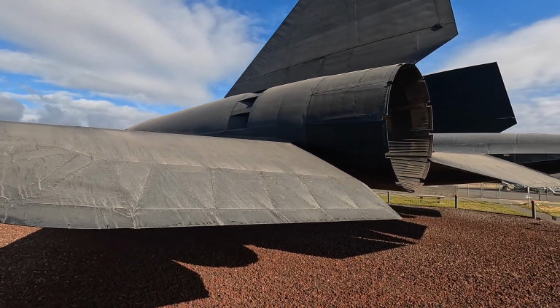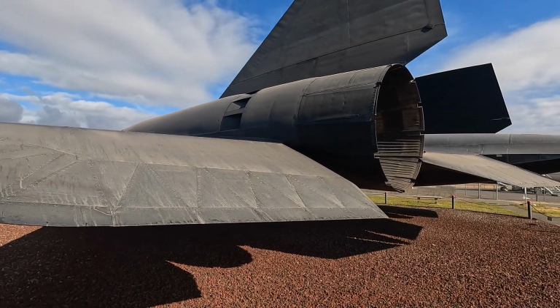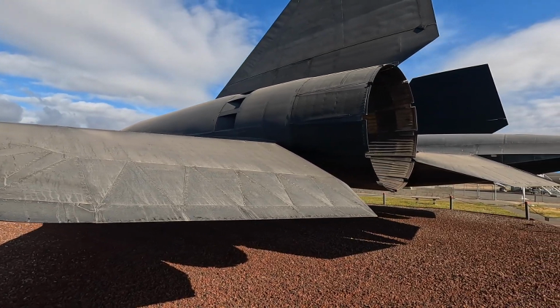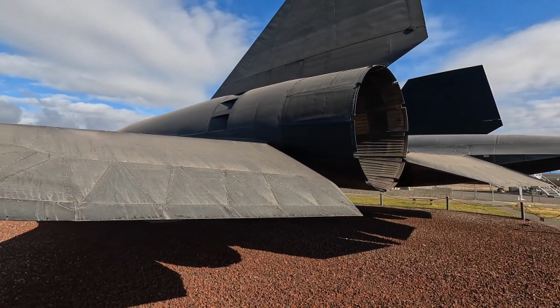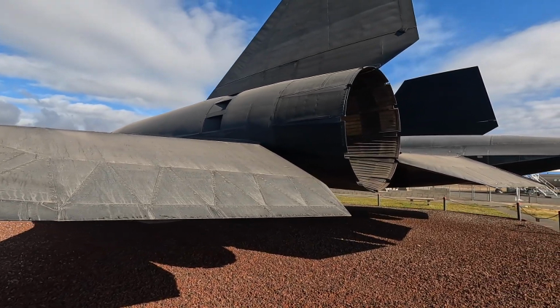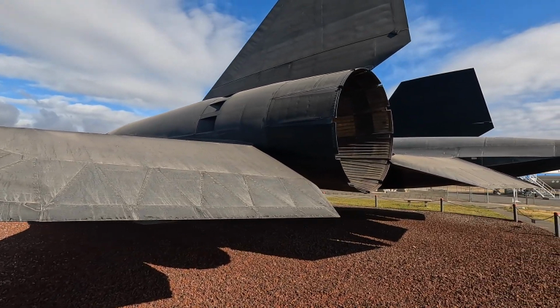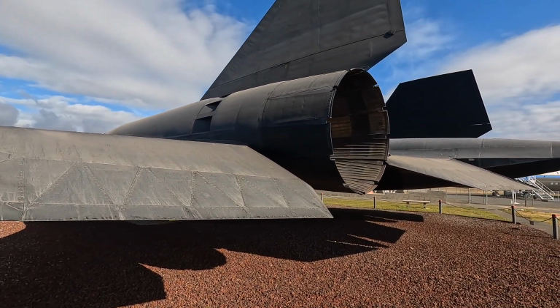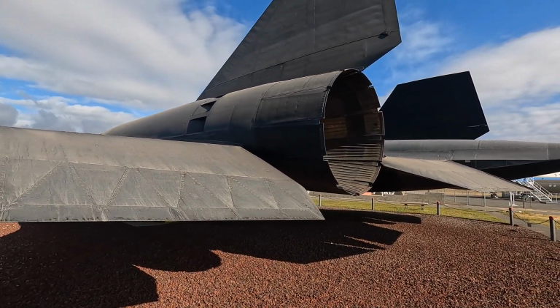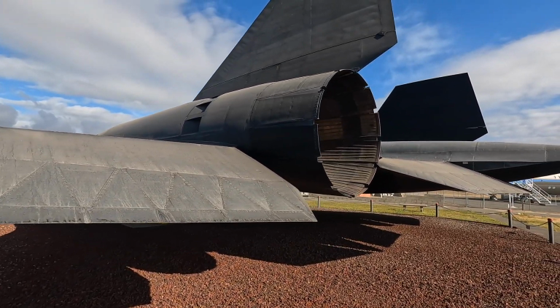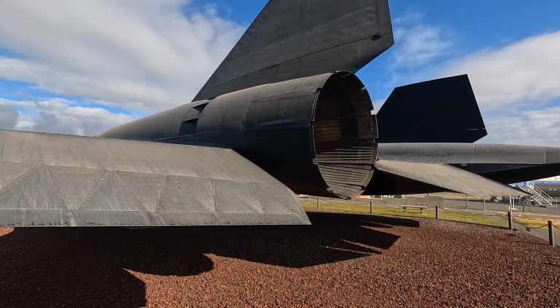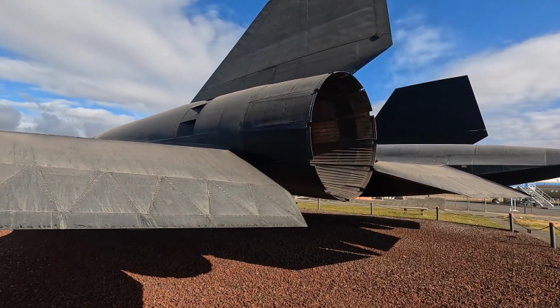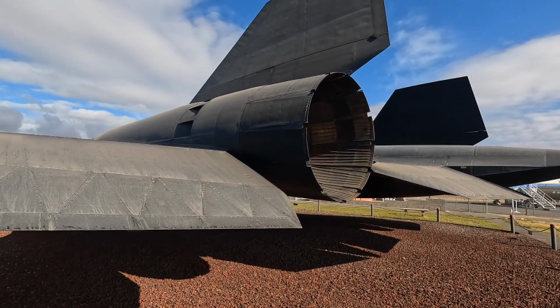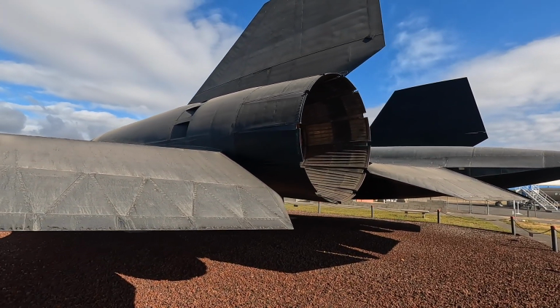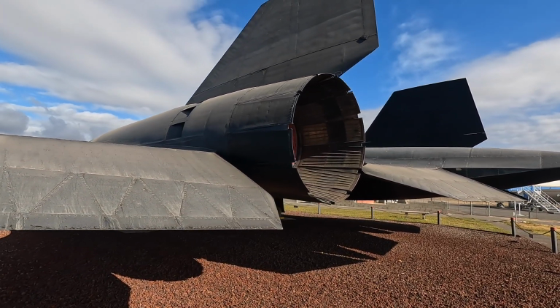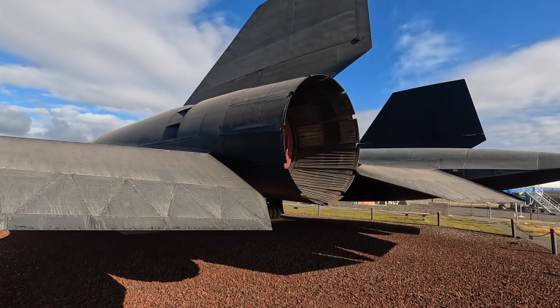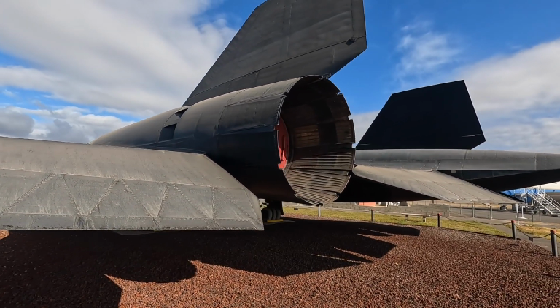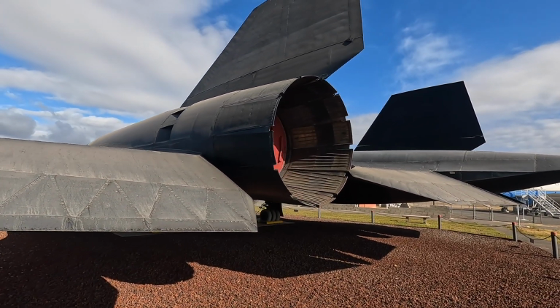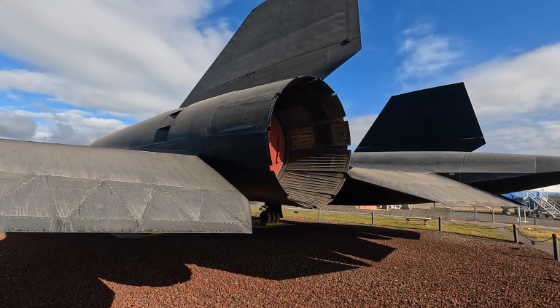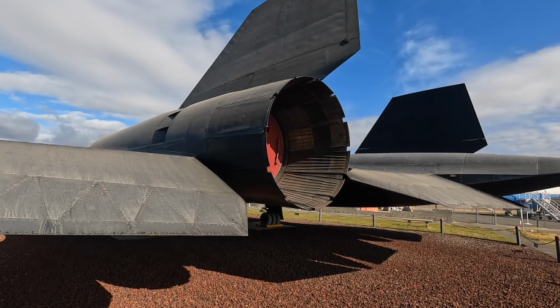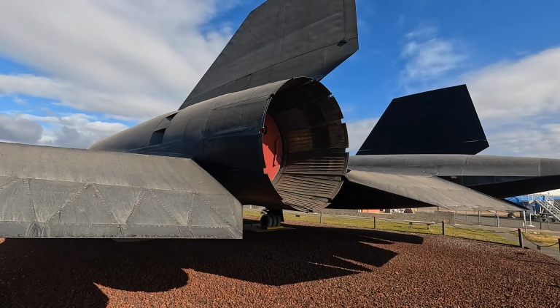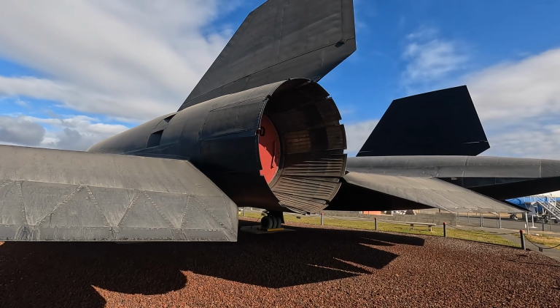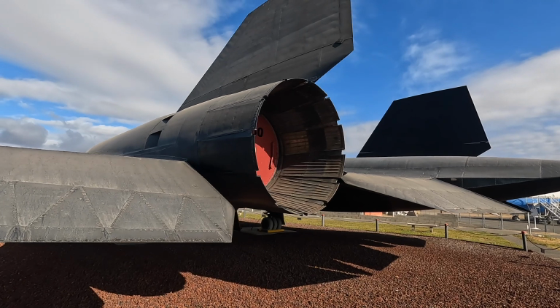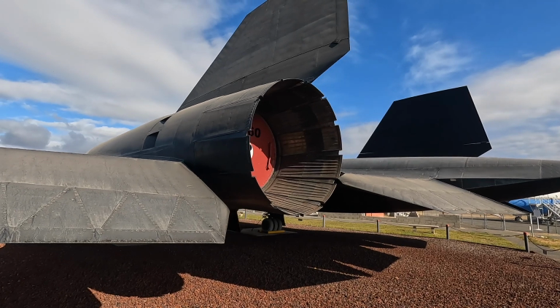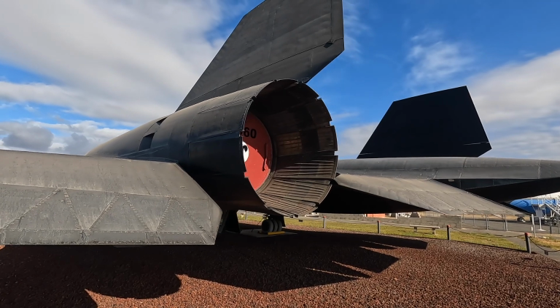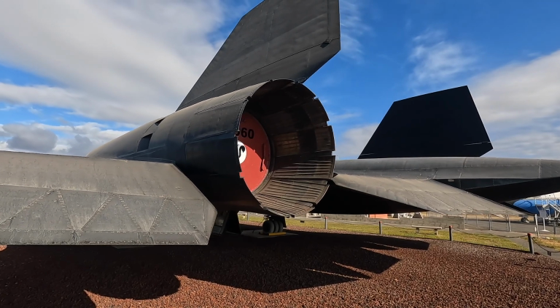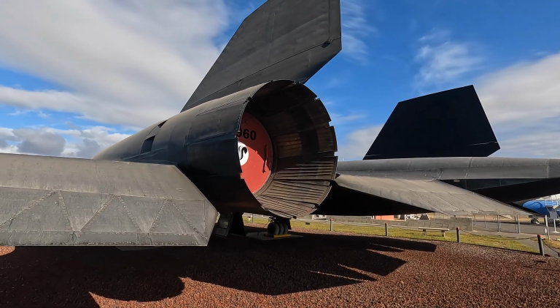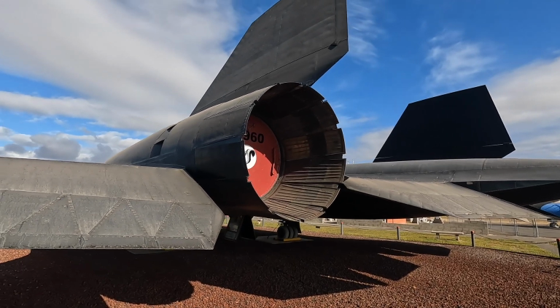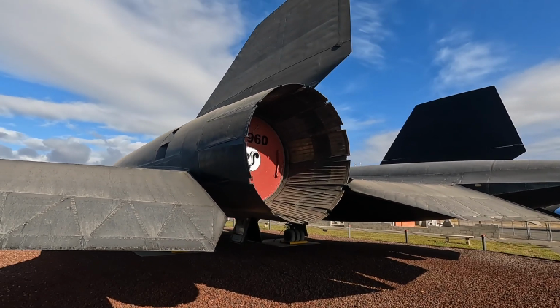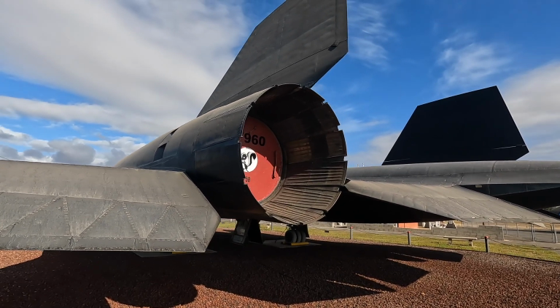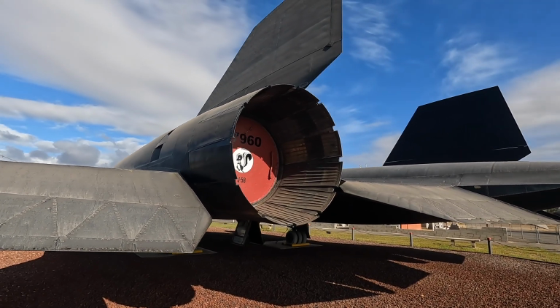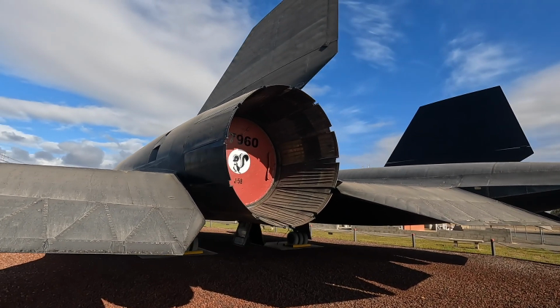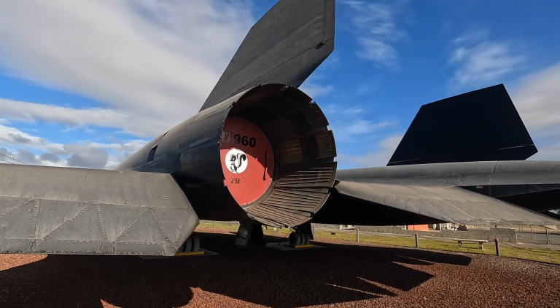The back of these engines is almost six feet across. She's big.